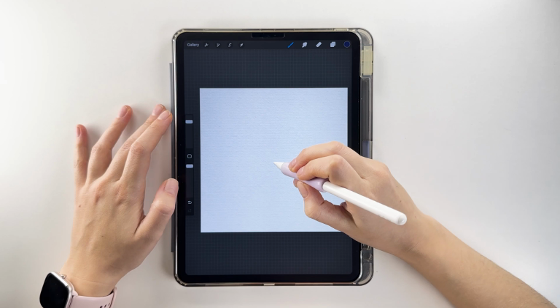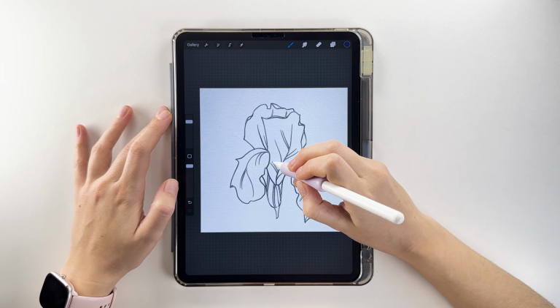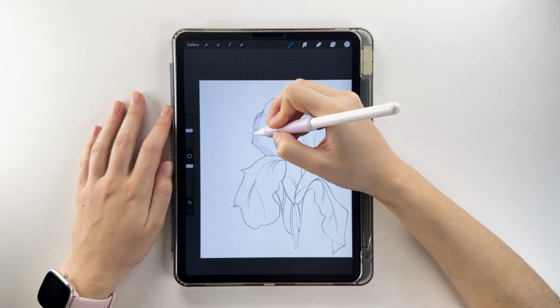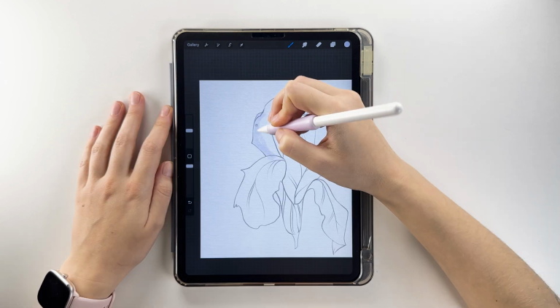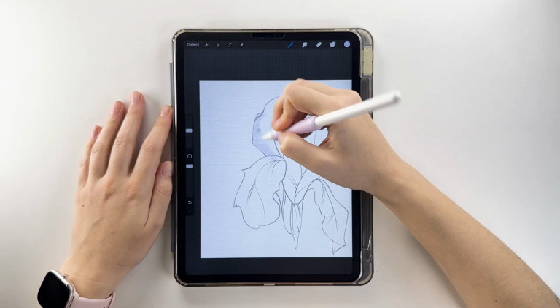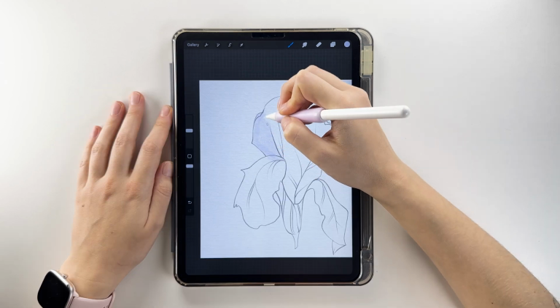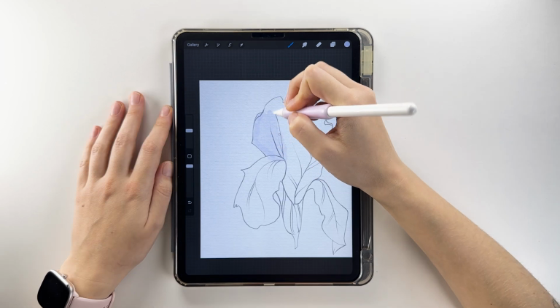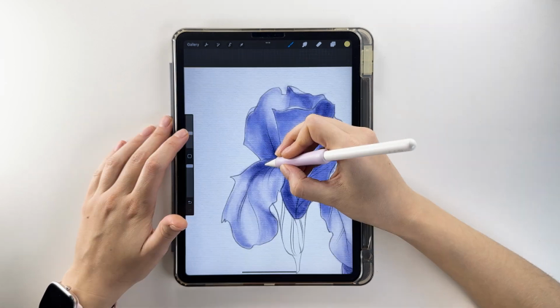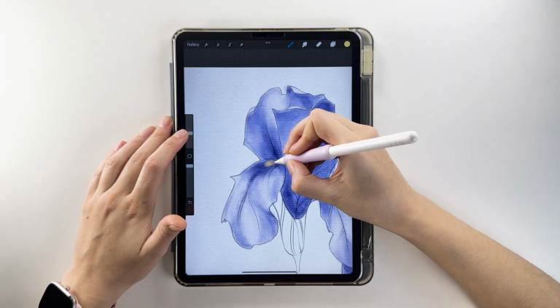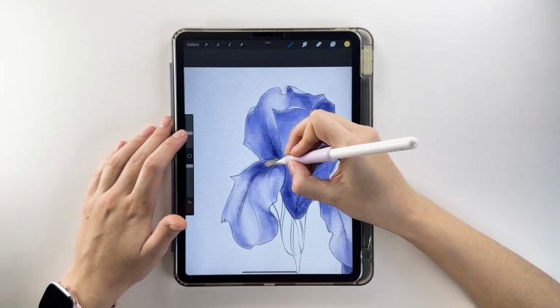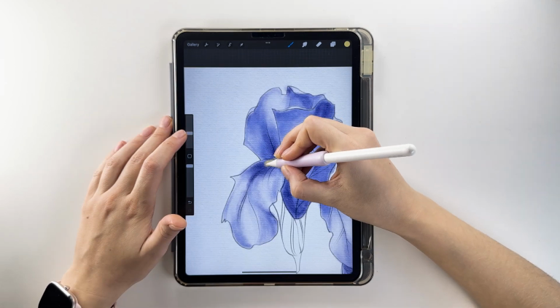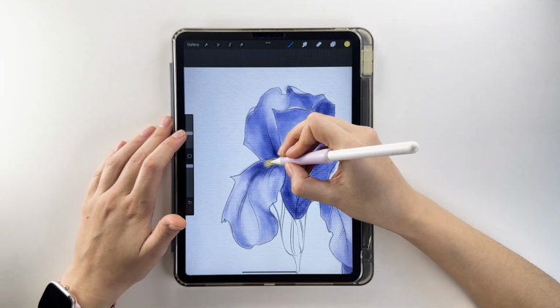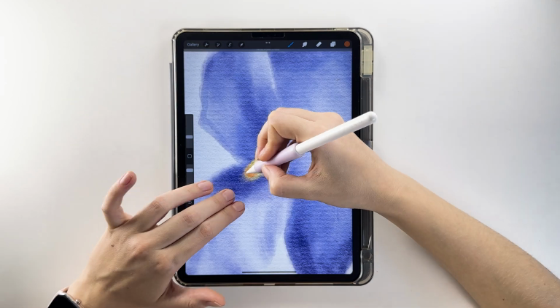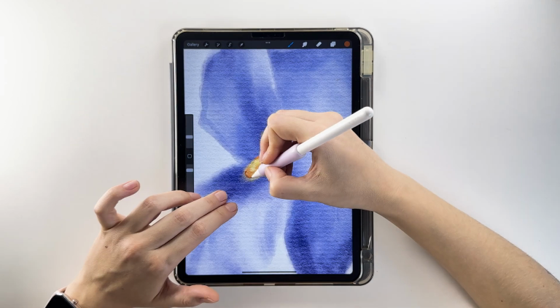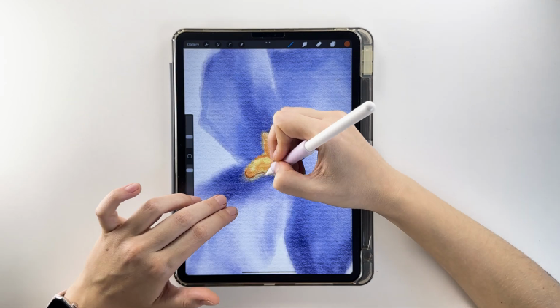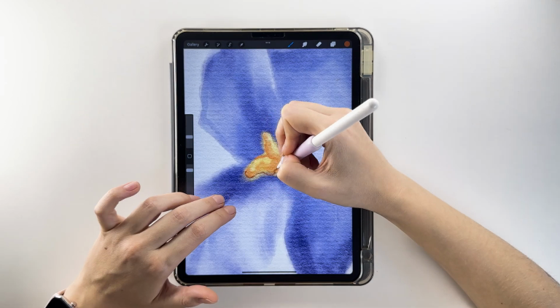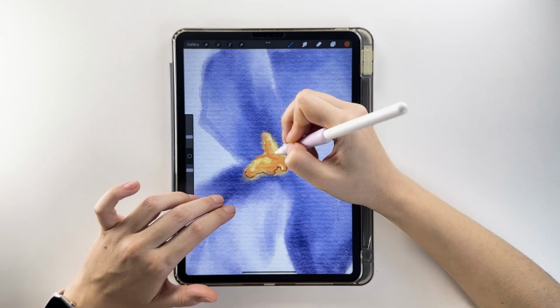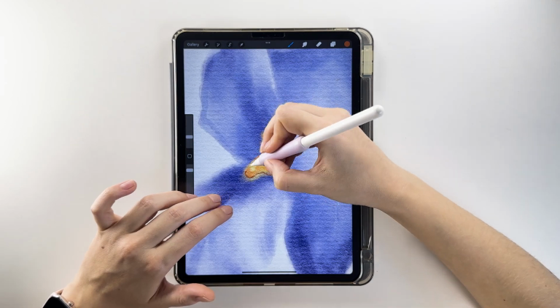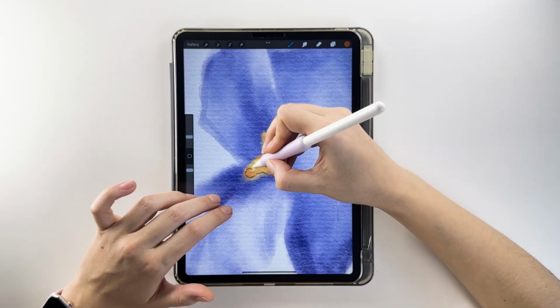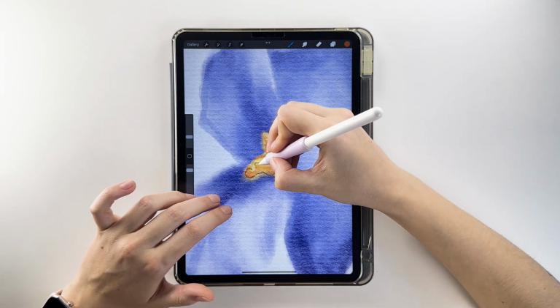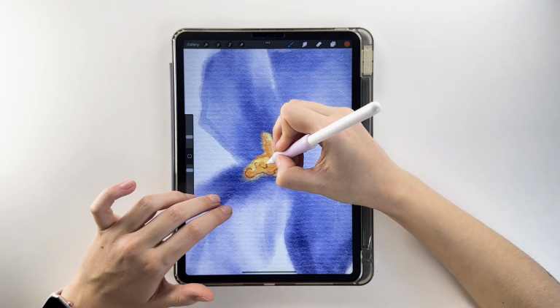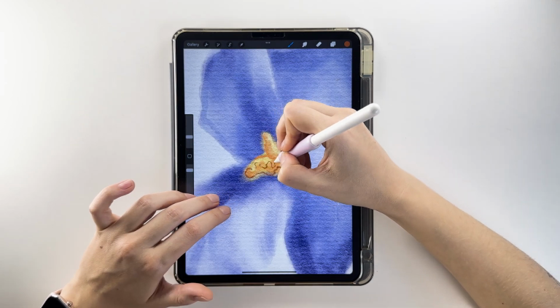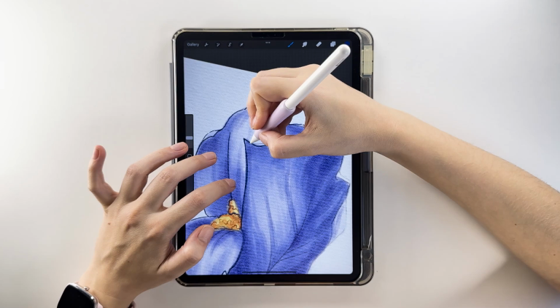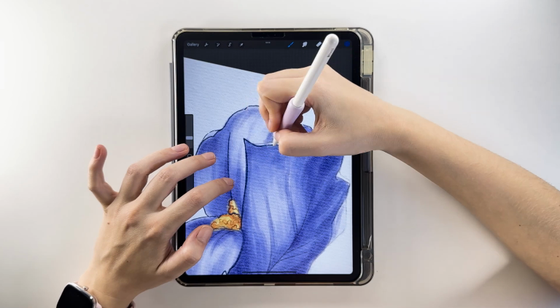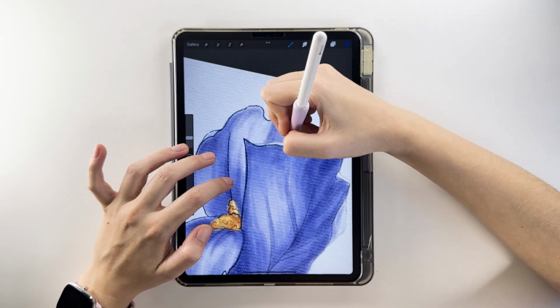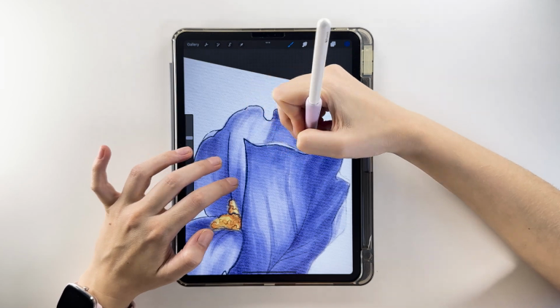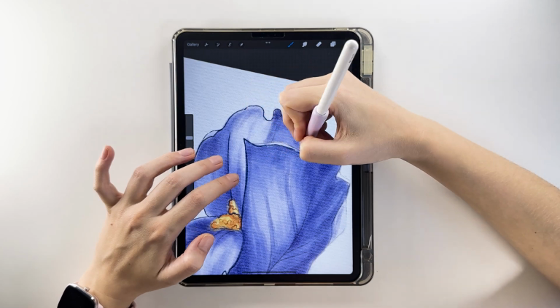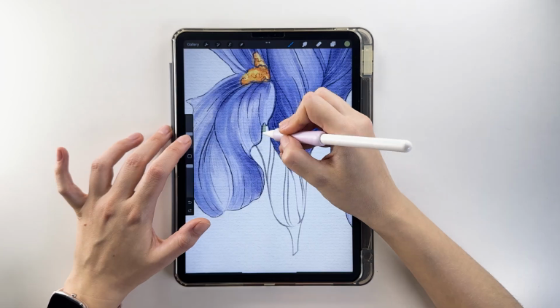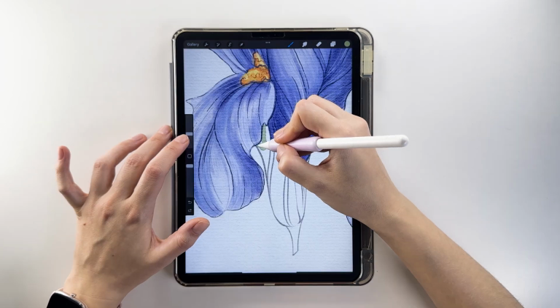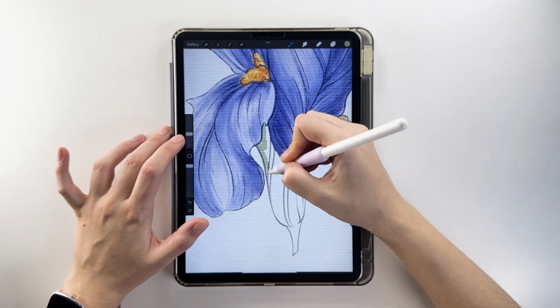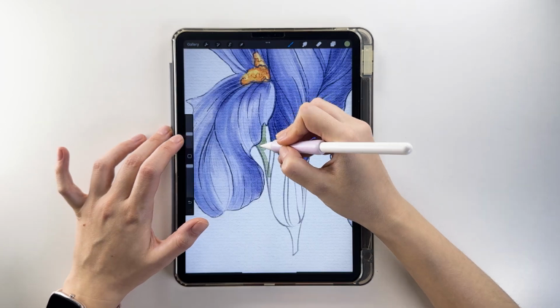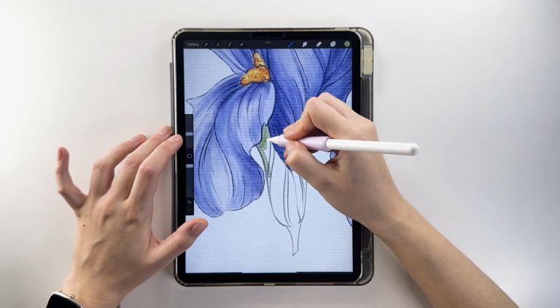Hello everyone! In this video, we'll draw an iris using watercolor techniques.